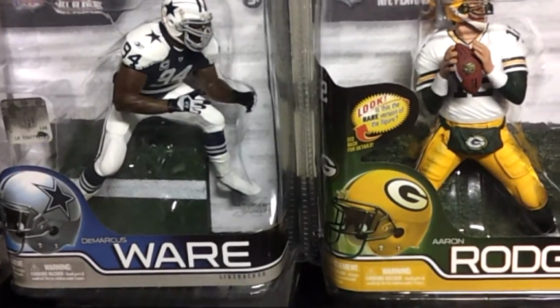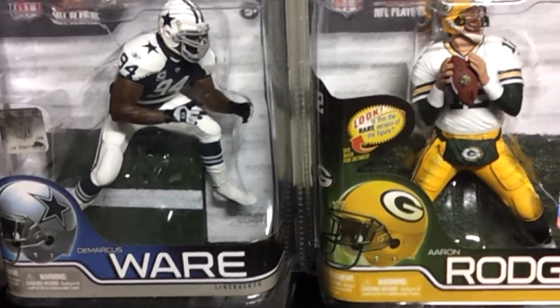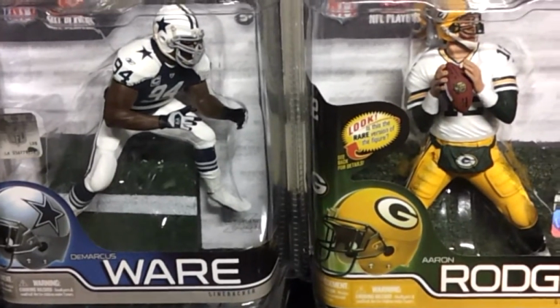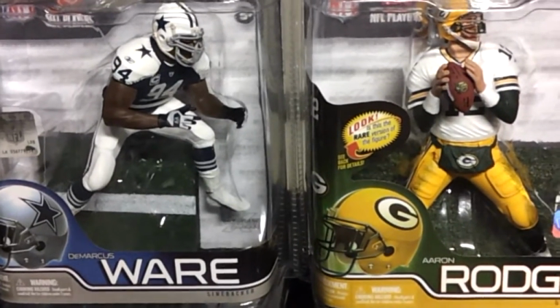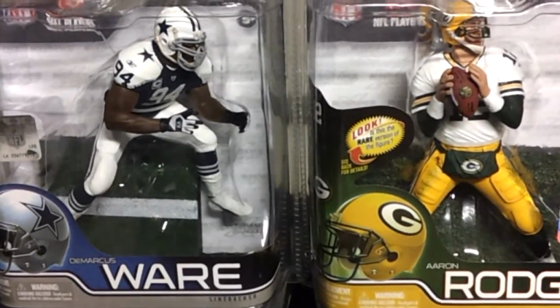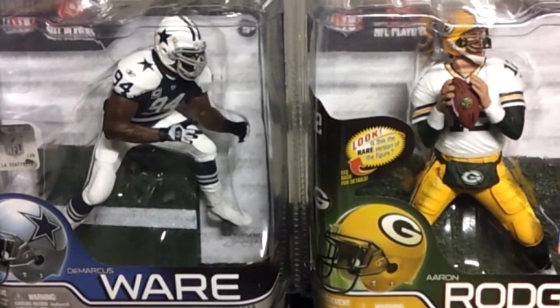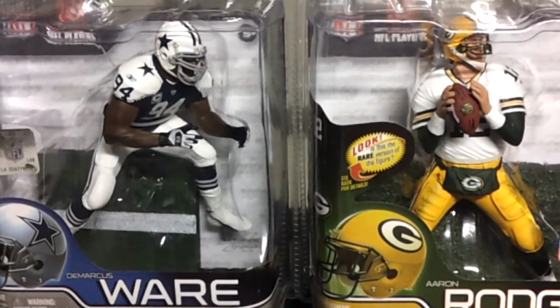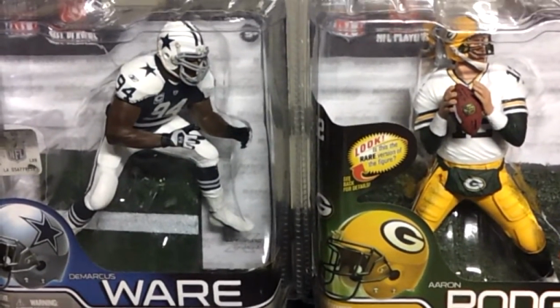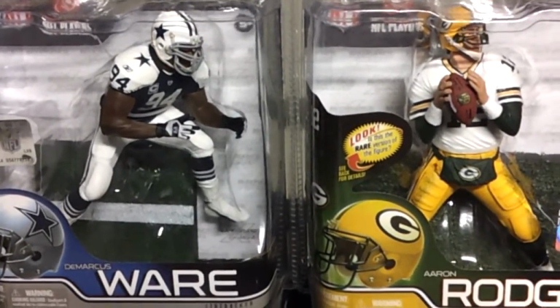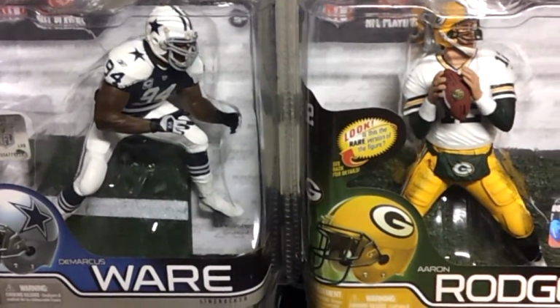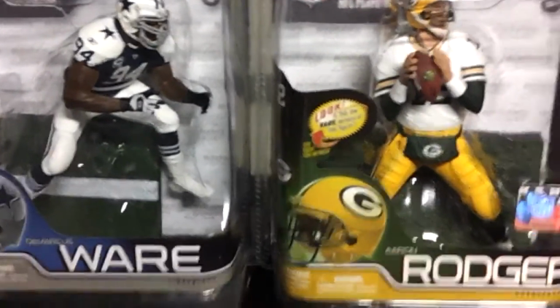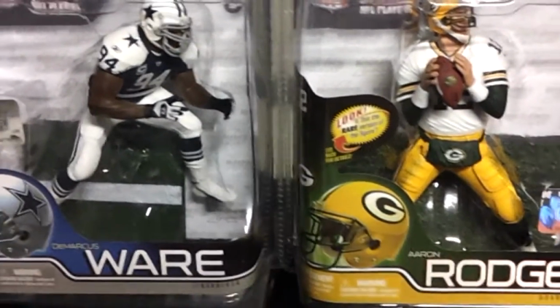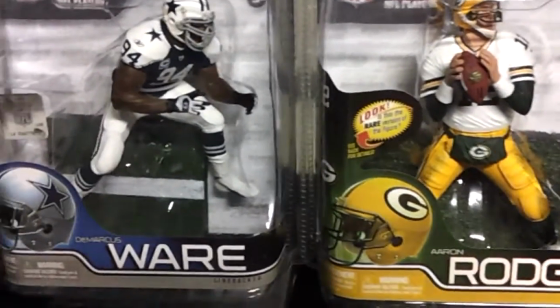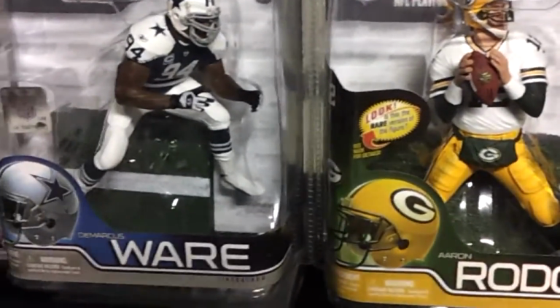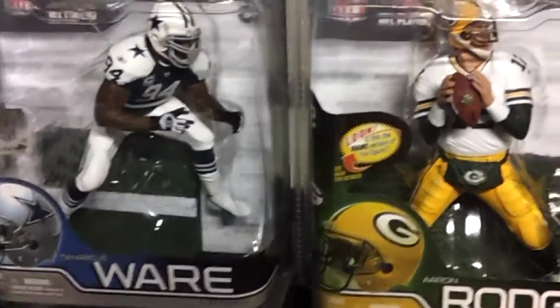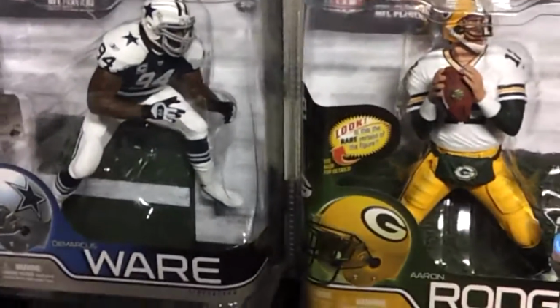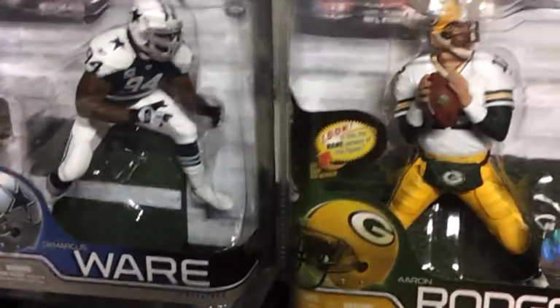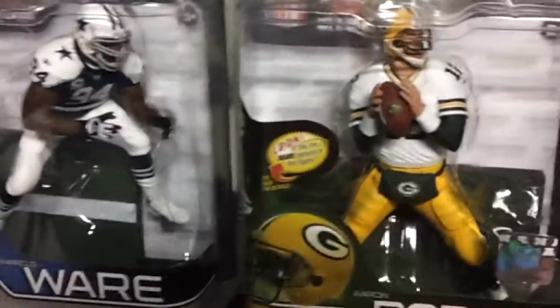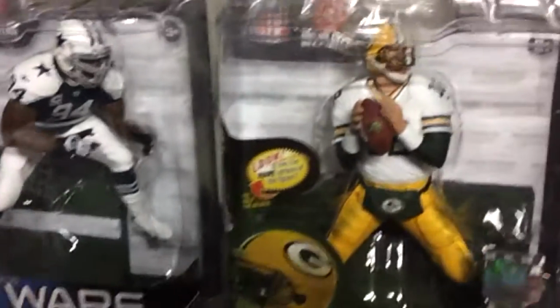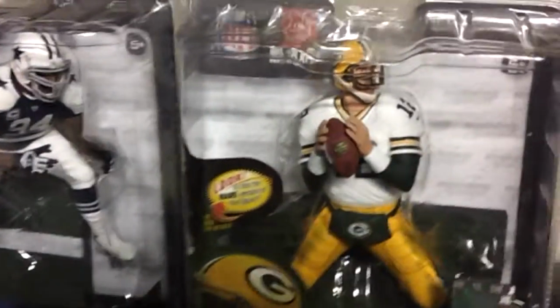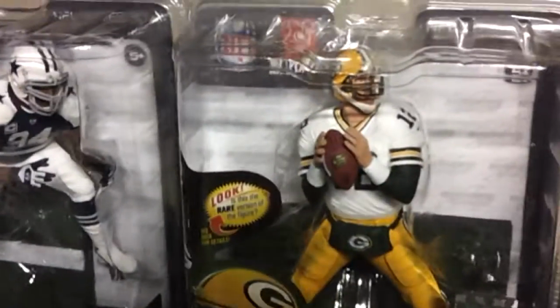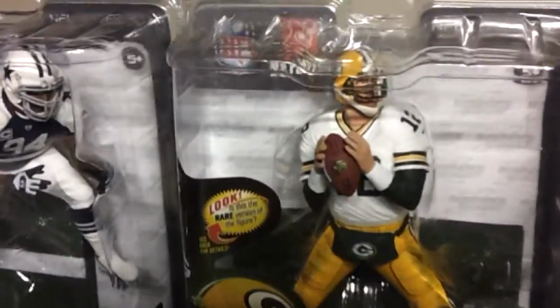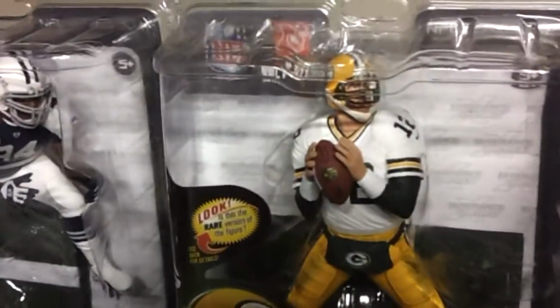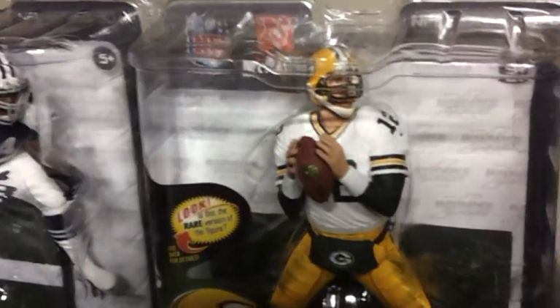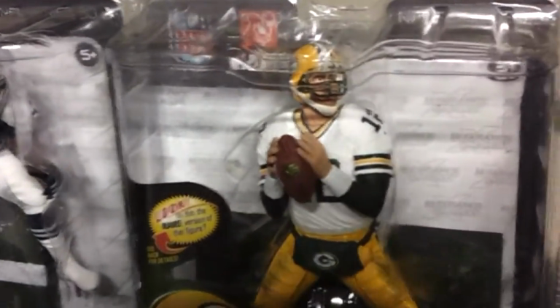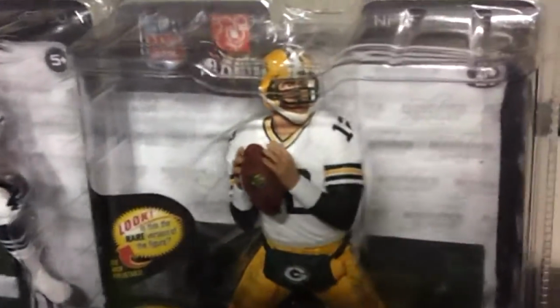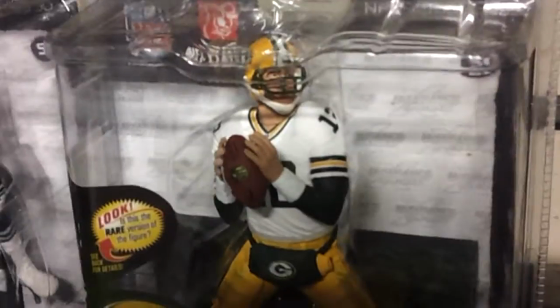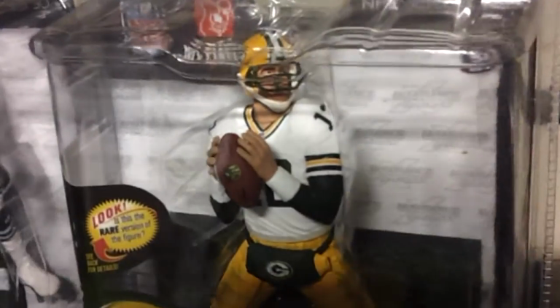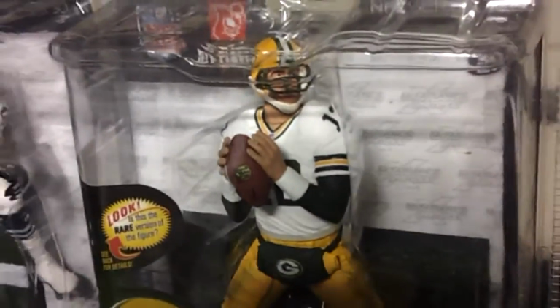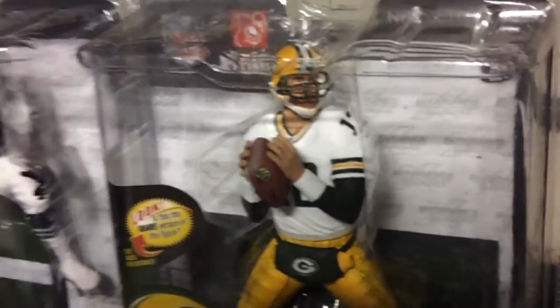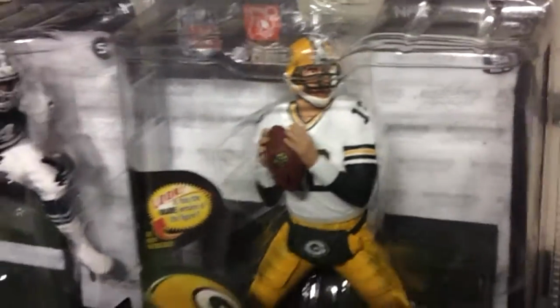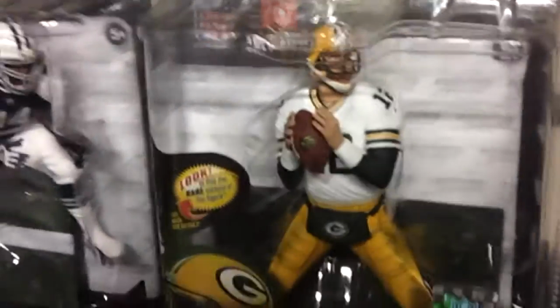That's a Thanksgiving Day throwback there, and here's the Rodgers.